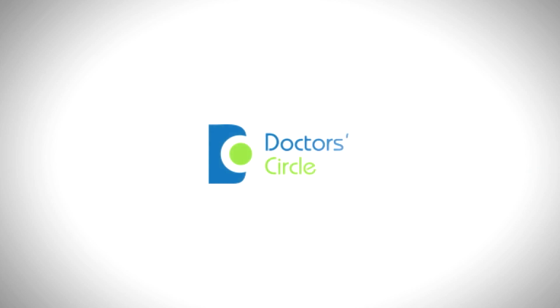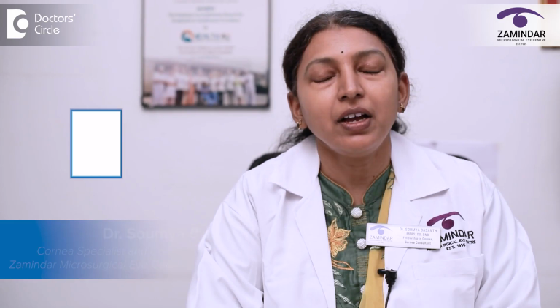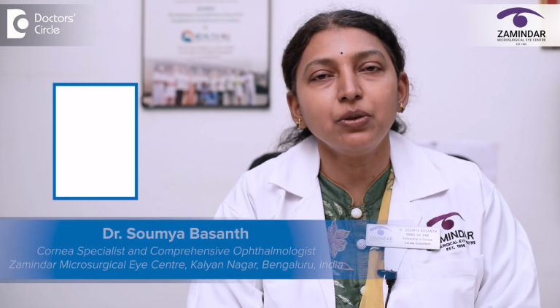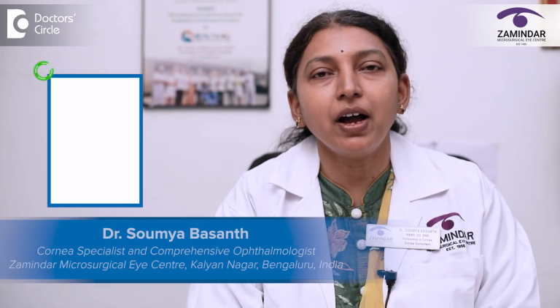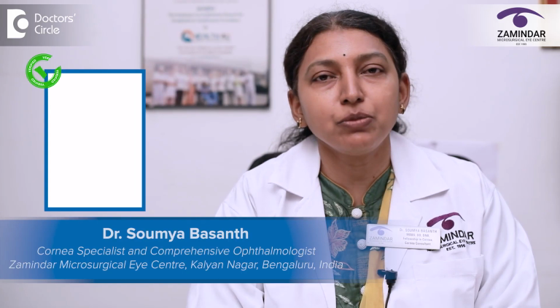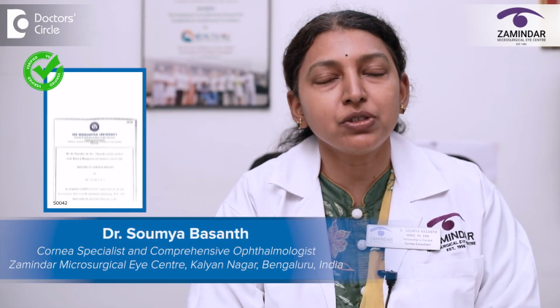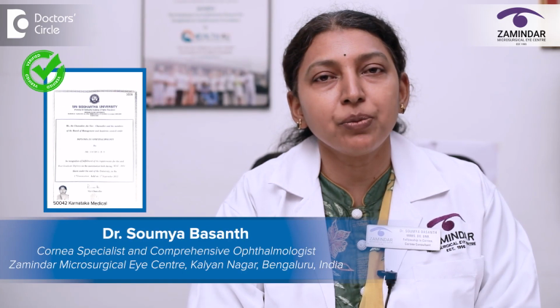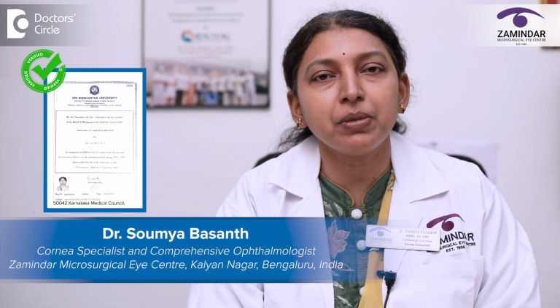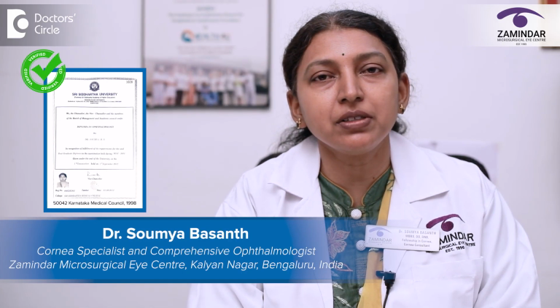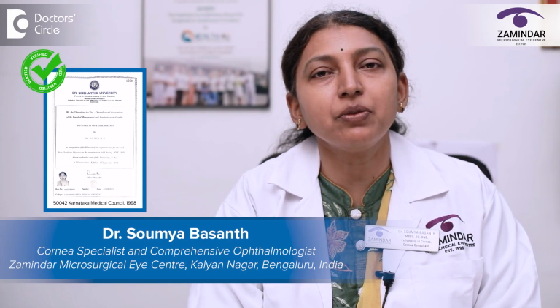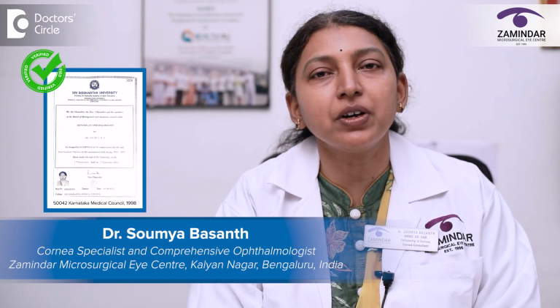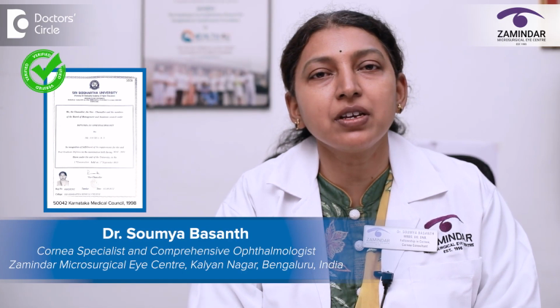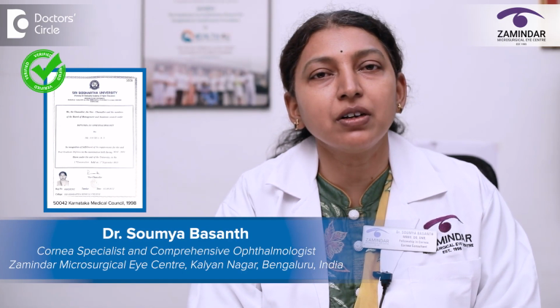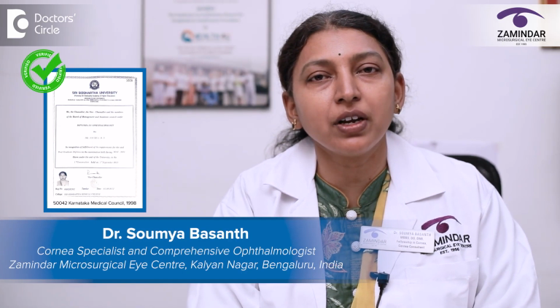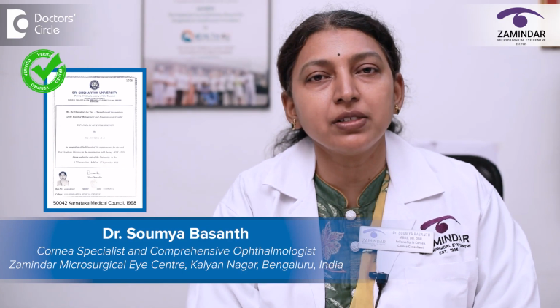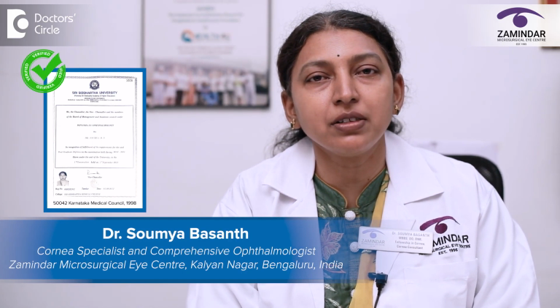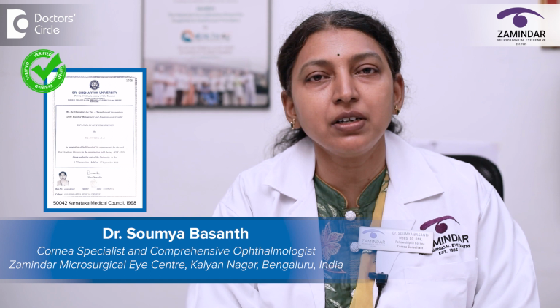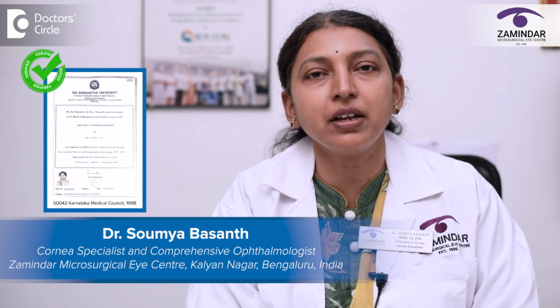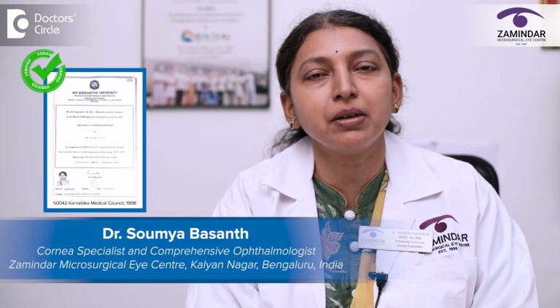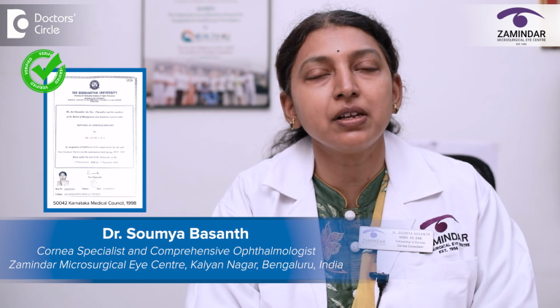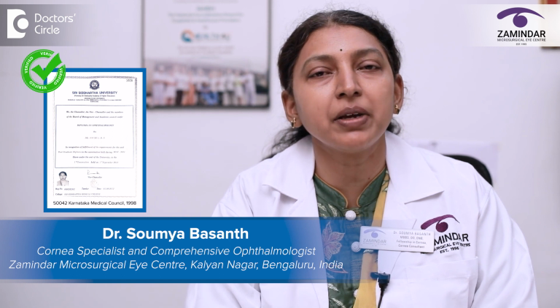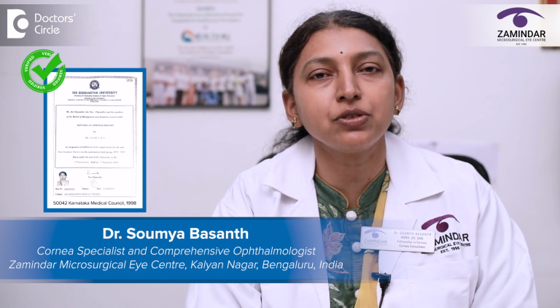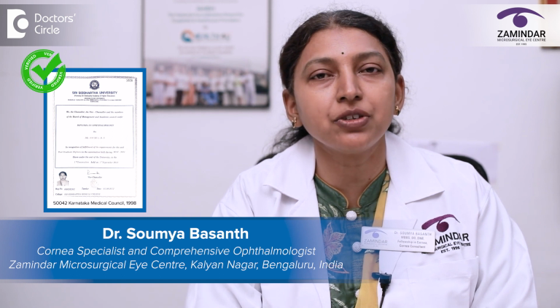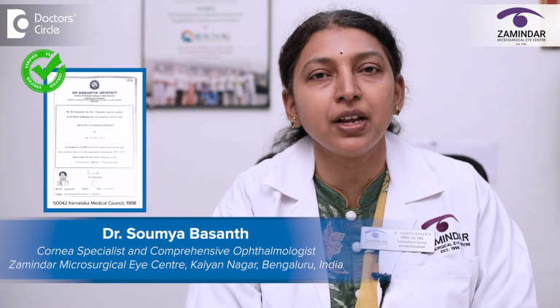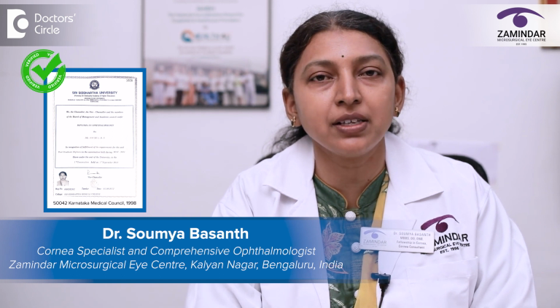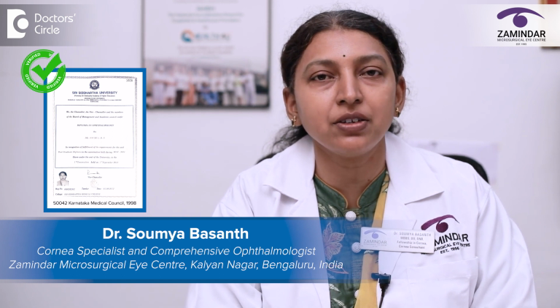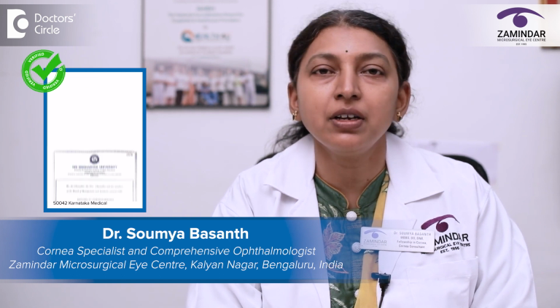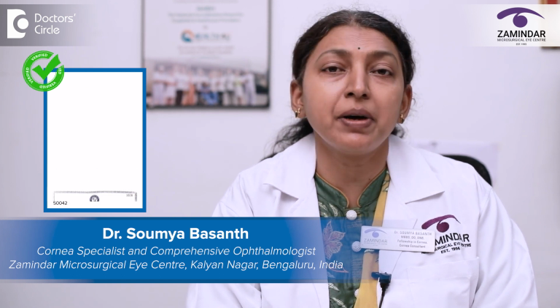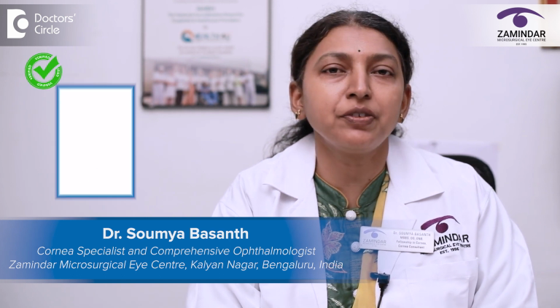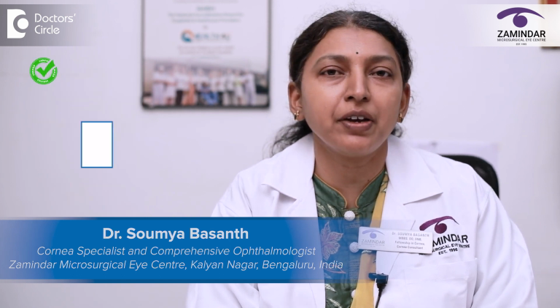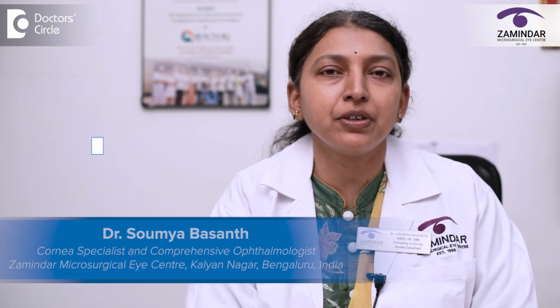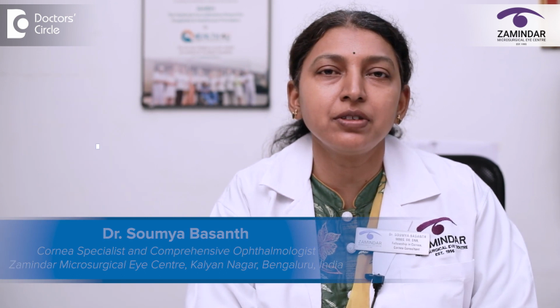Hello, I'm Dr. Soumya Basant, working as a Cornea Consultant at Zamanda's Microsurgical Eye Center for the past five years.